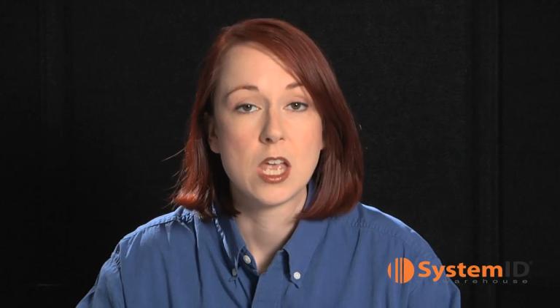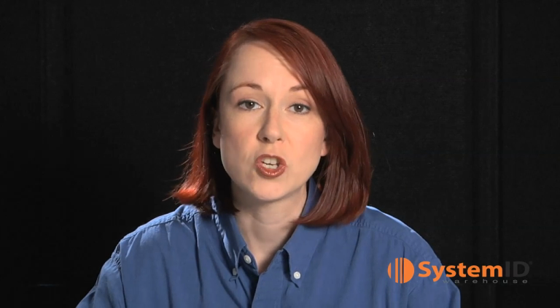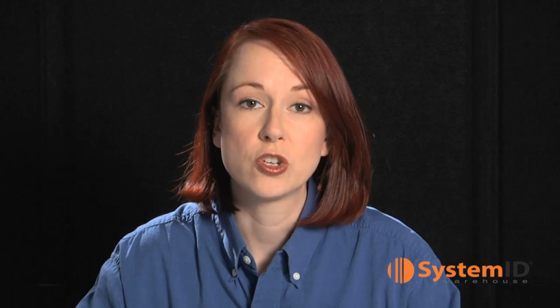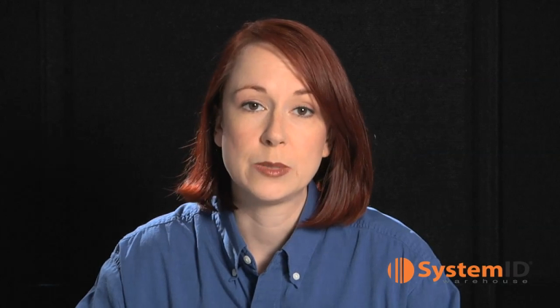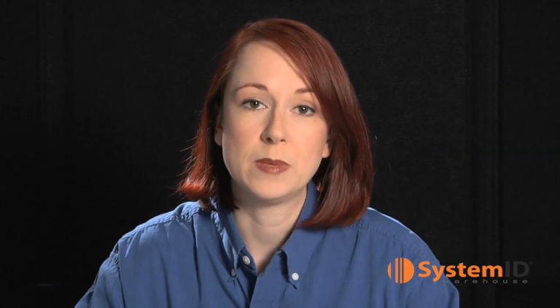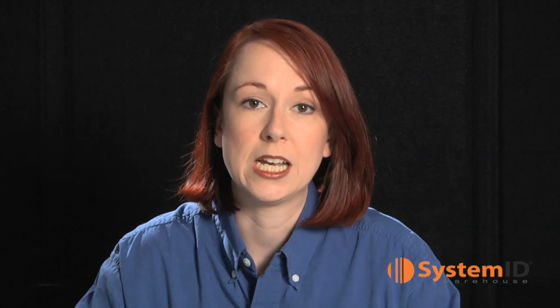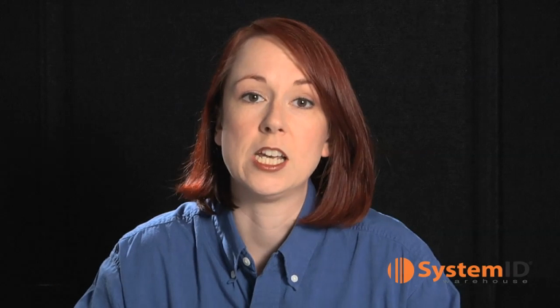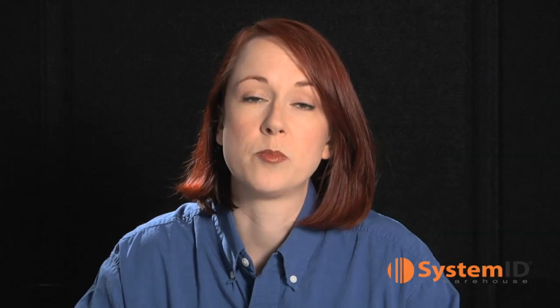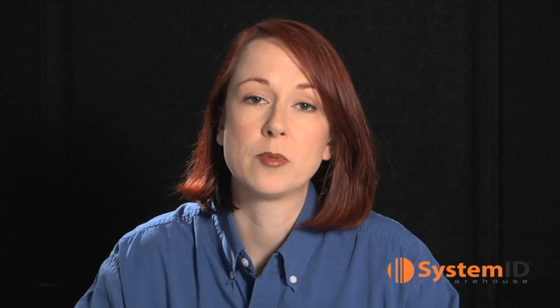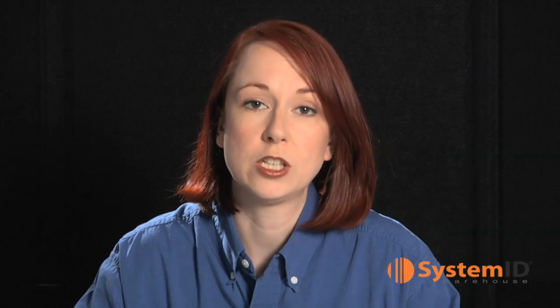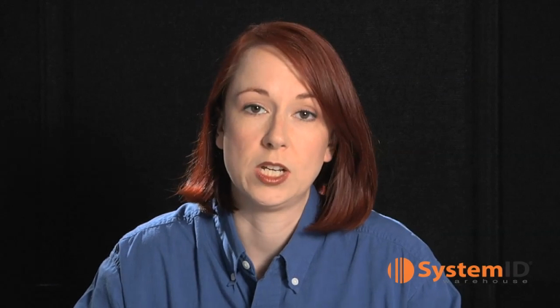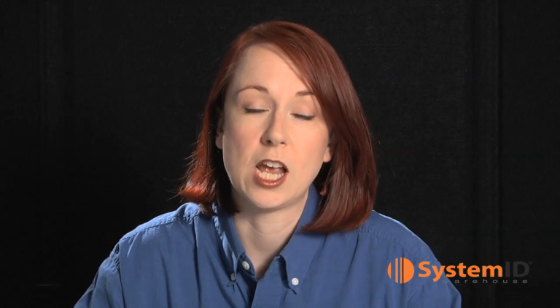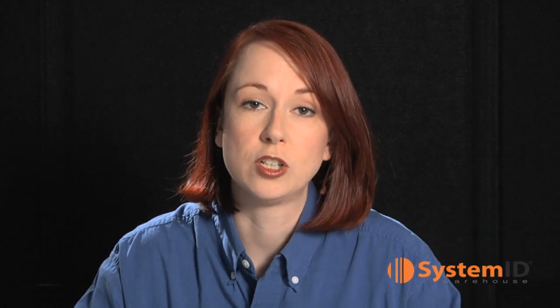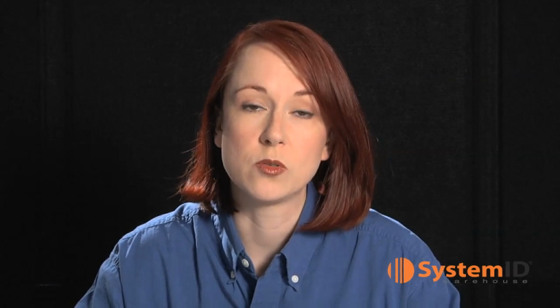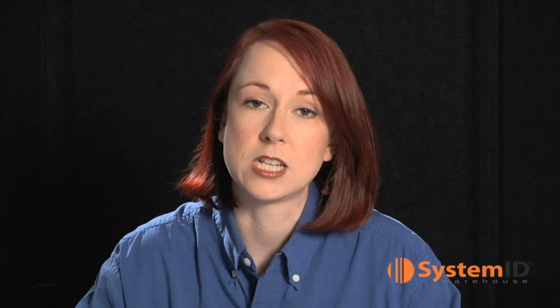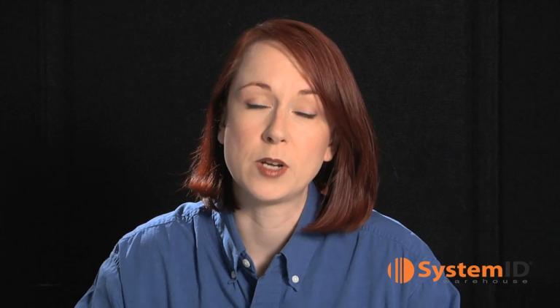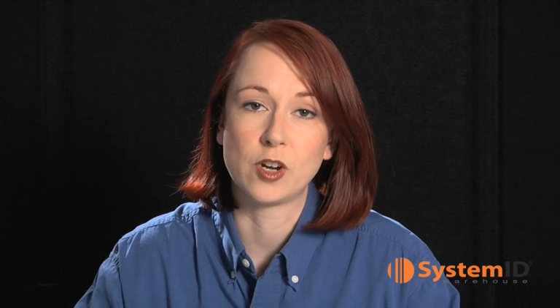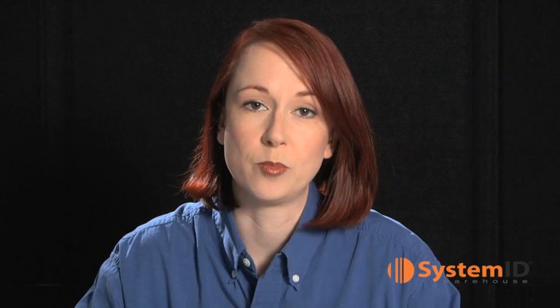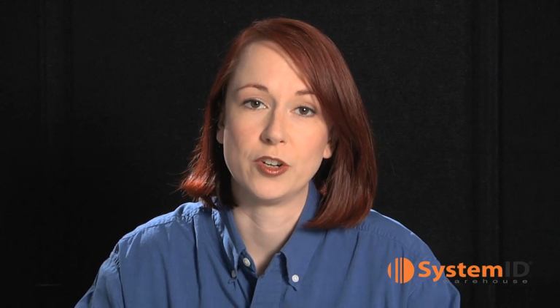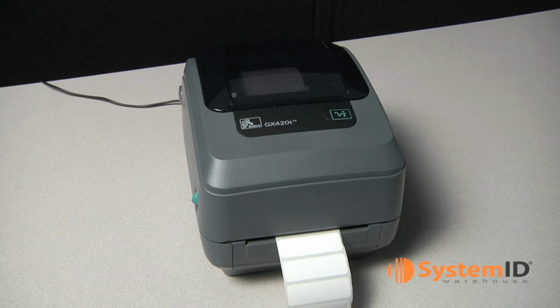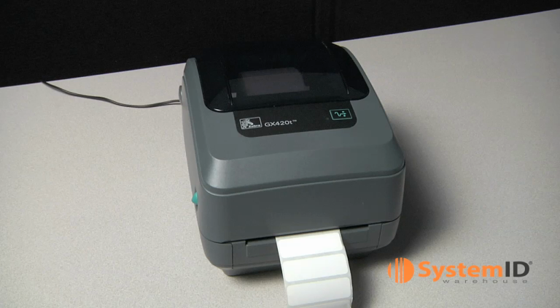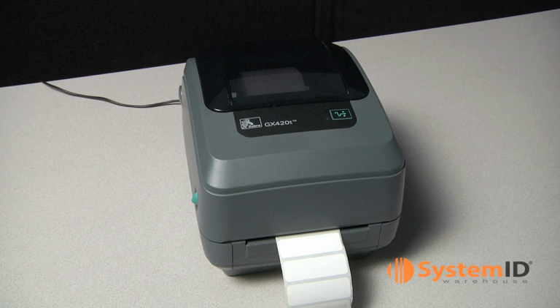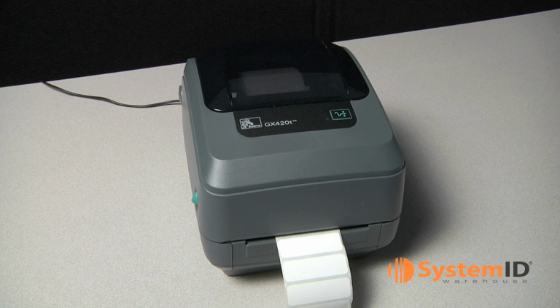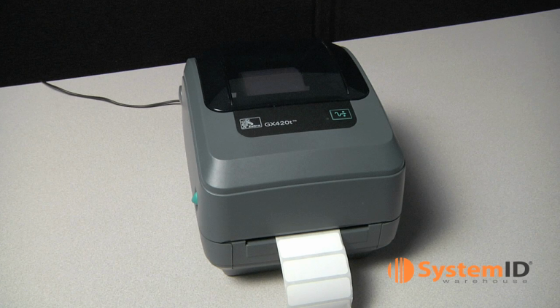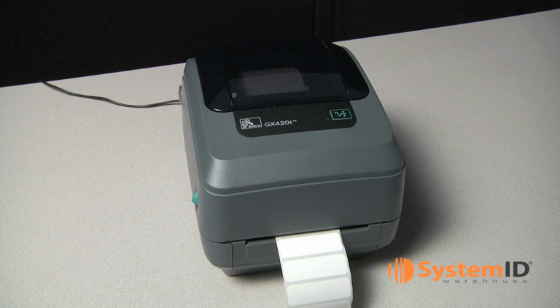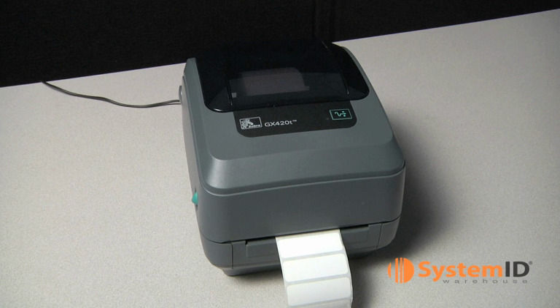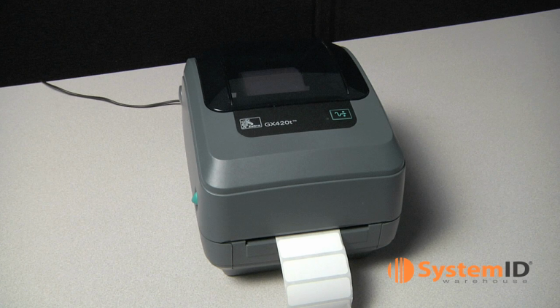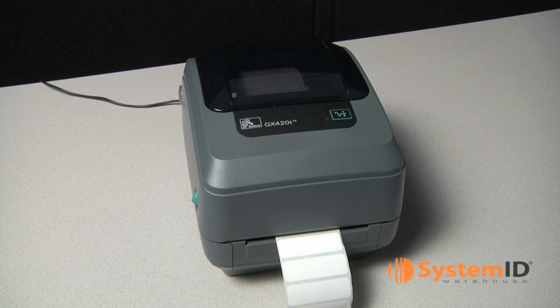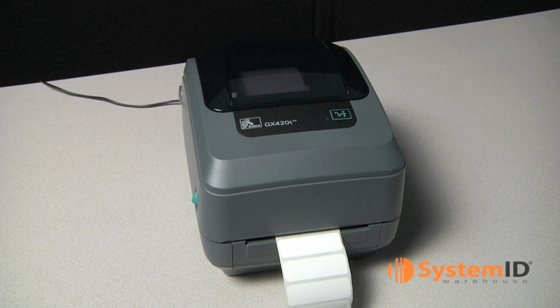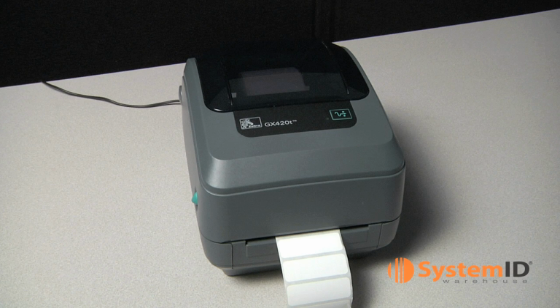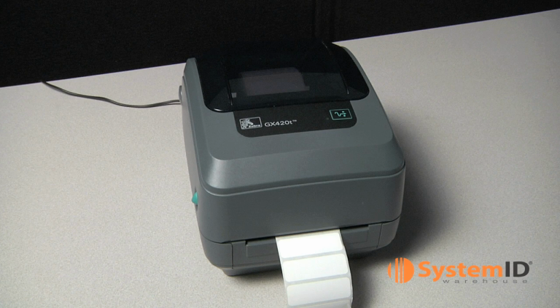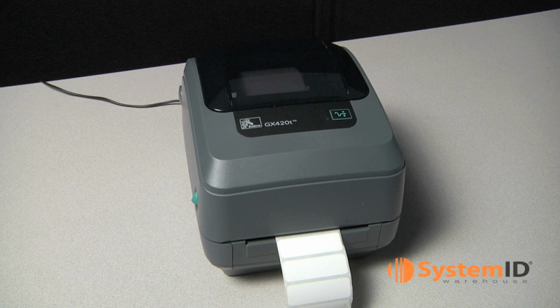Make sure your Zebra Media is properly loaded and close the top cover of the printer. If the printer is not already on, turn it on.